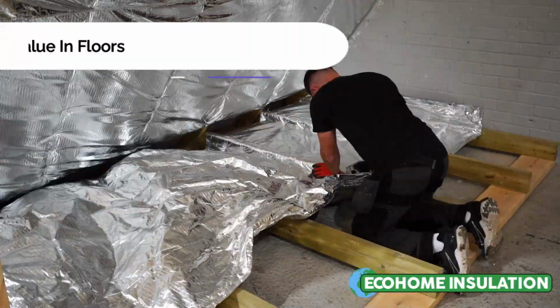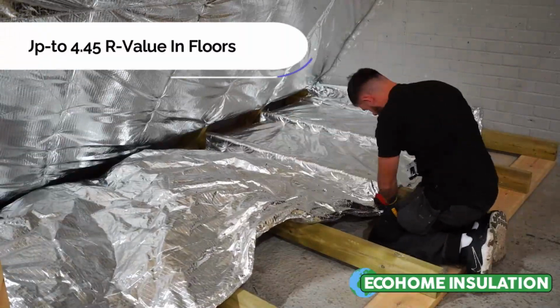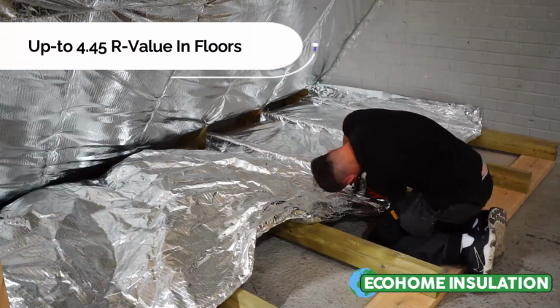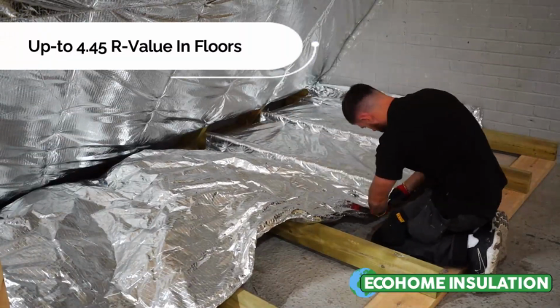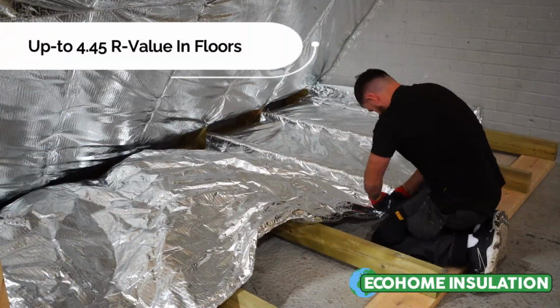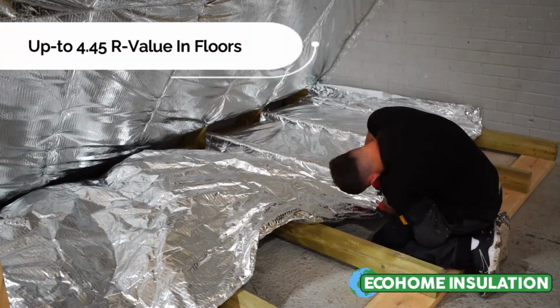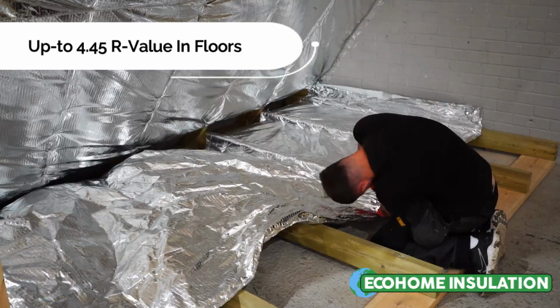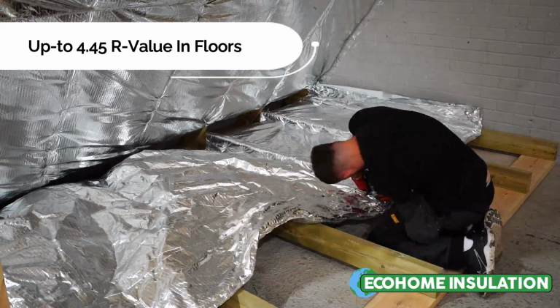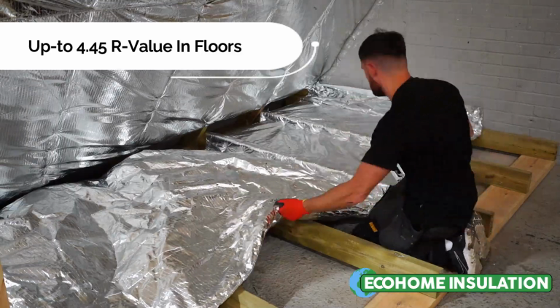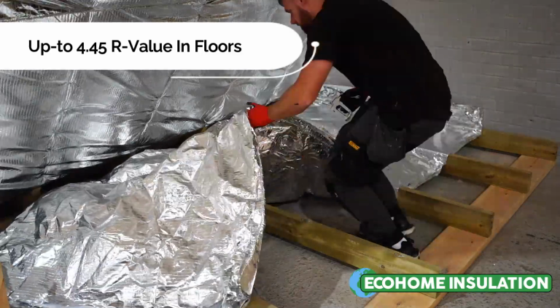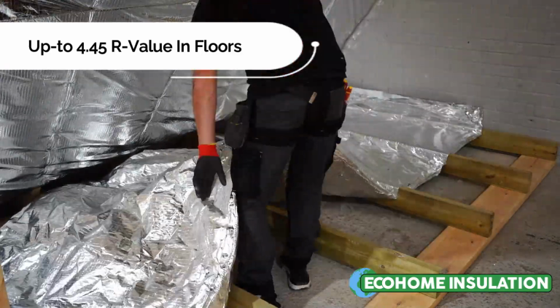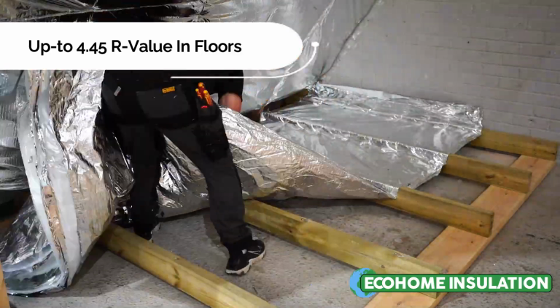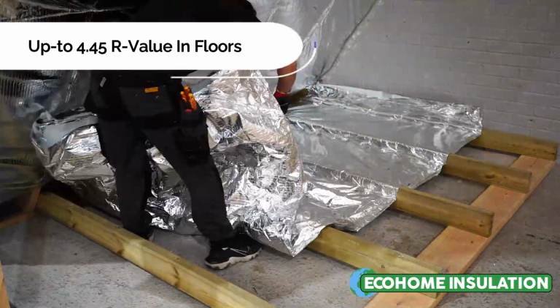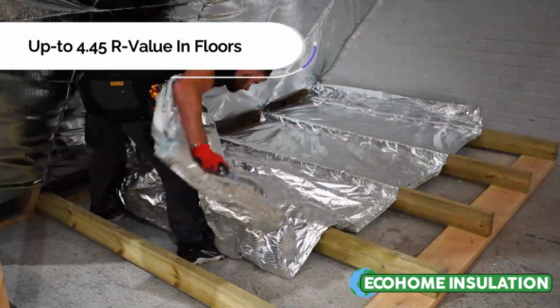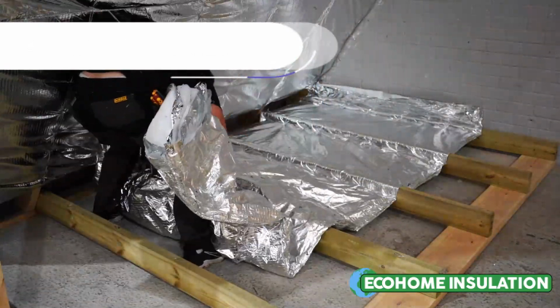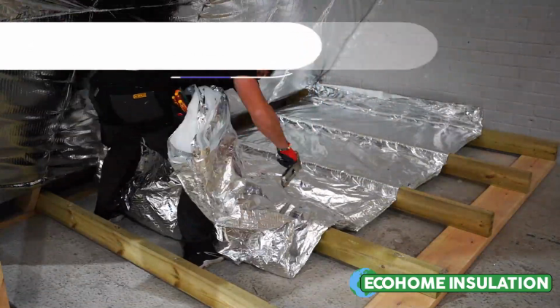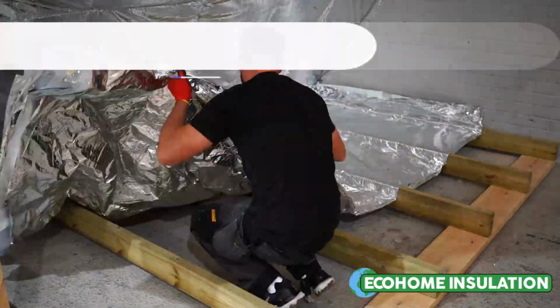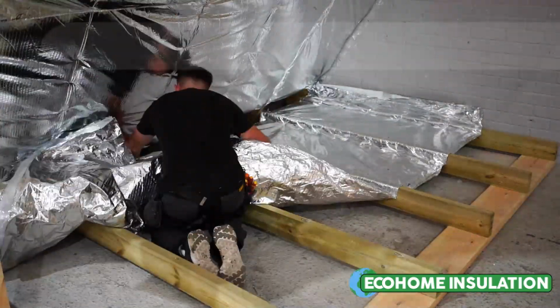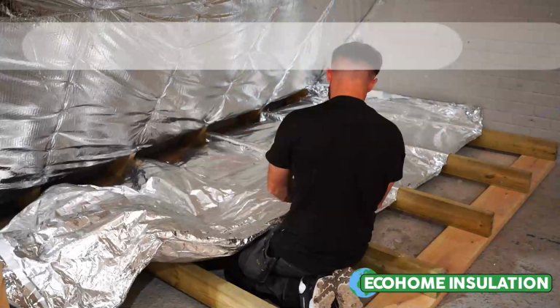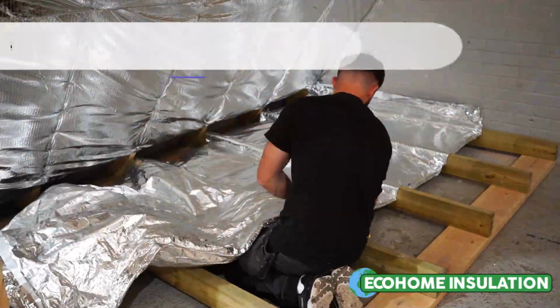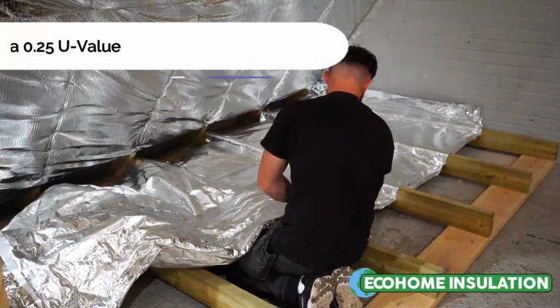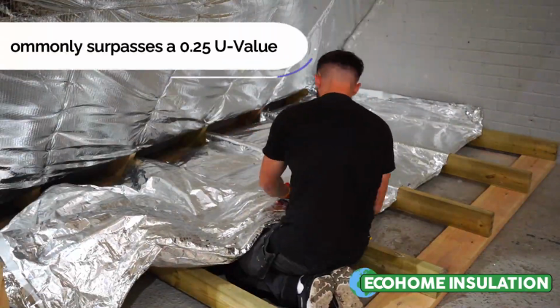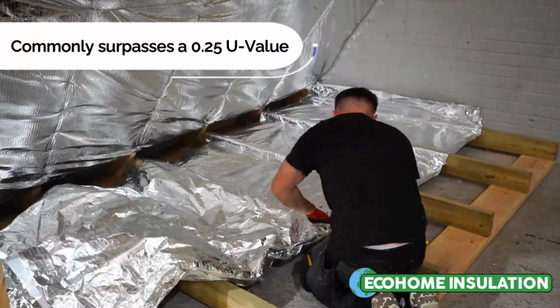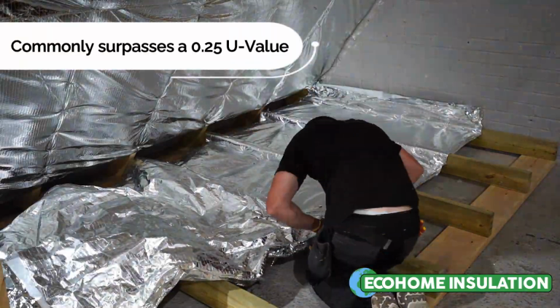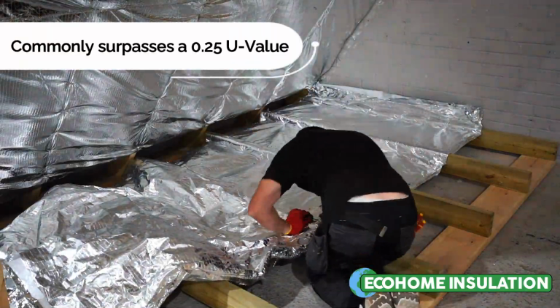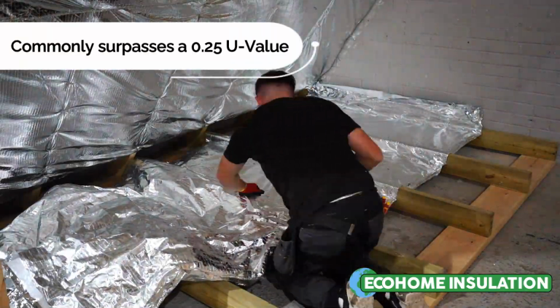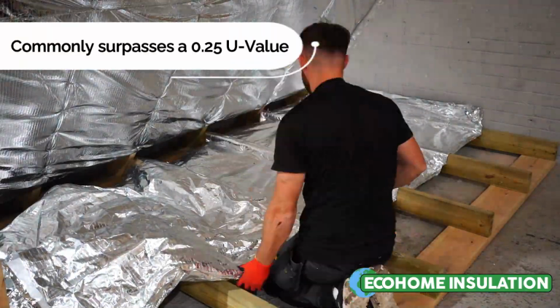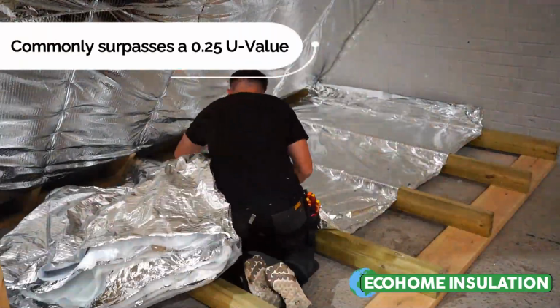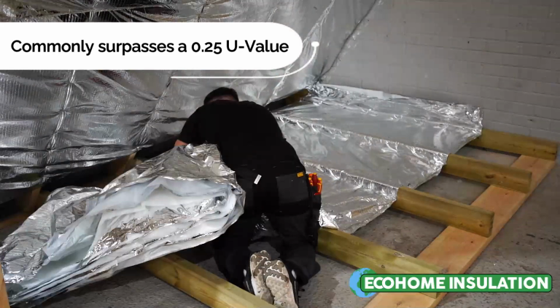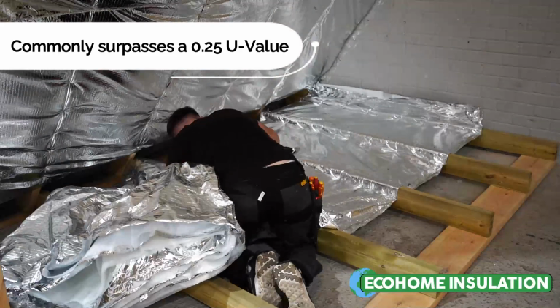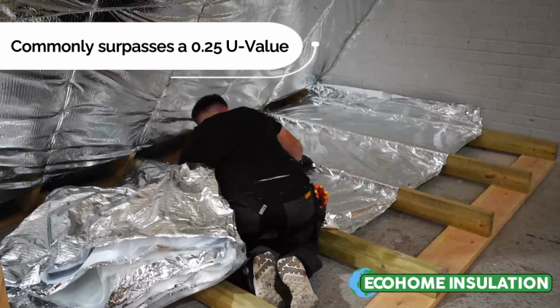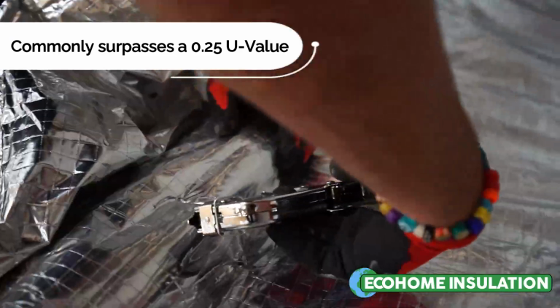To start the installation, we recommend to measure the width of the room and cut the SuperQuilt Insulation to size.